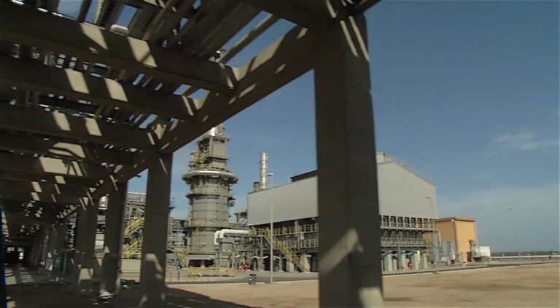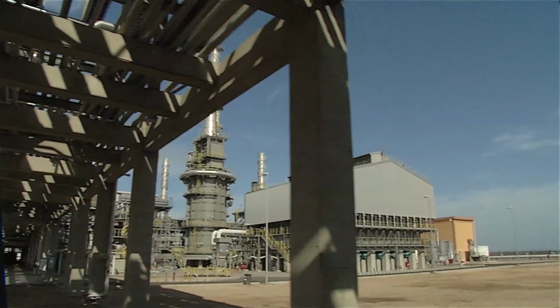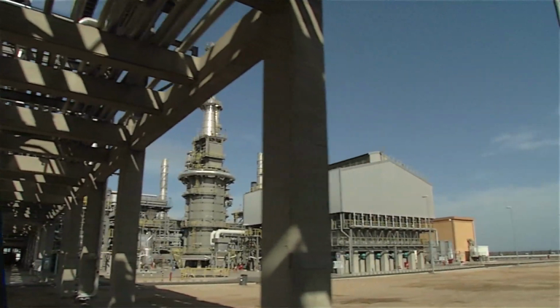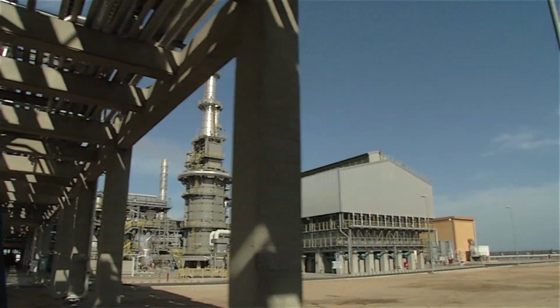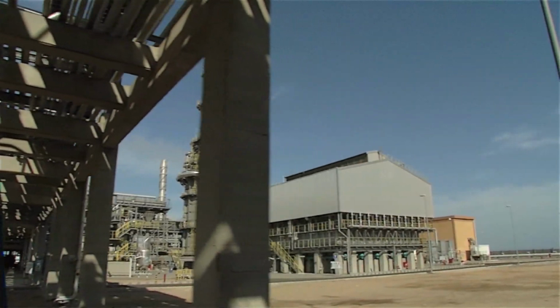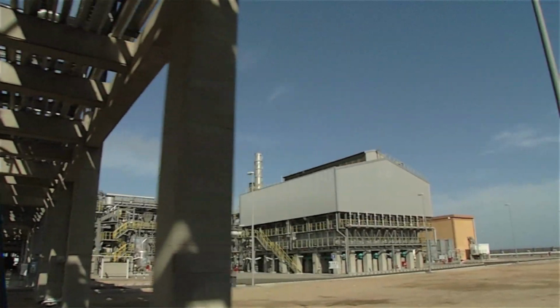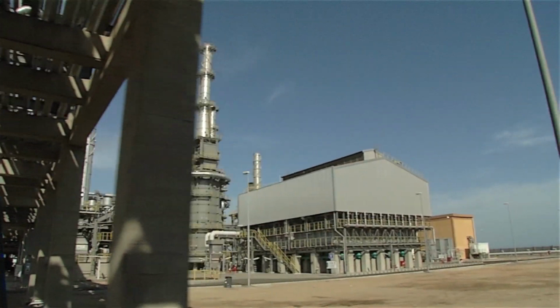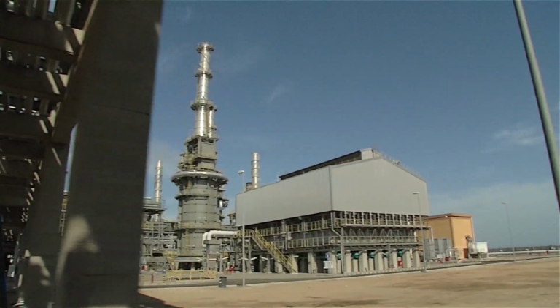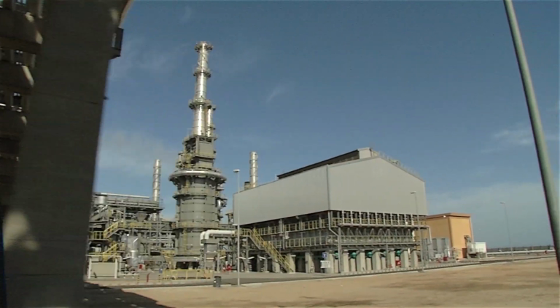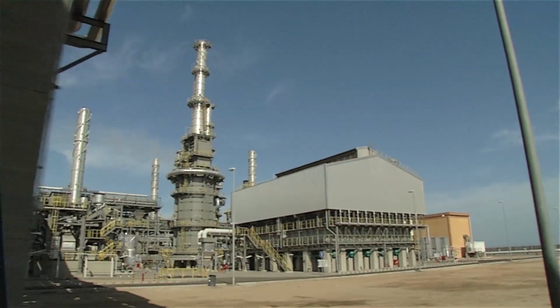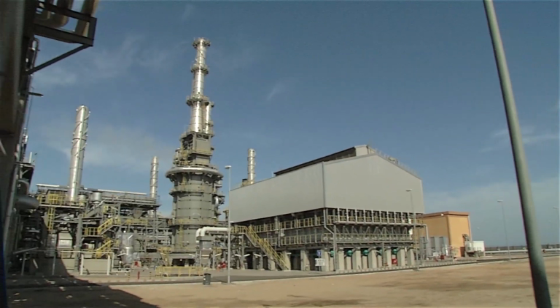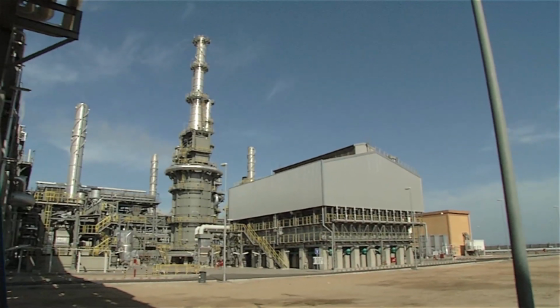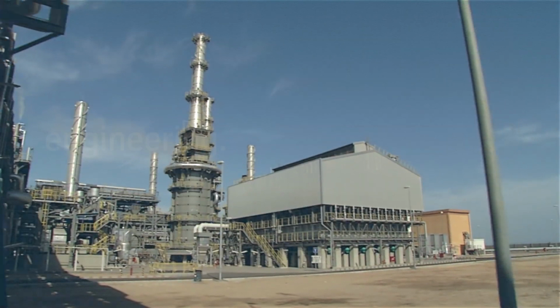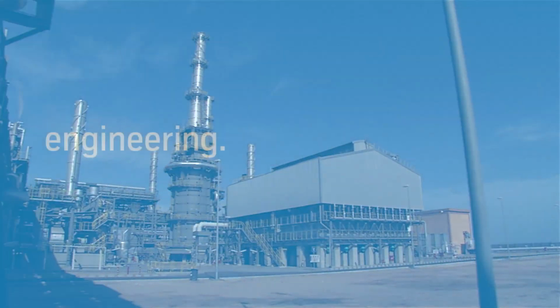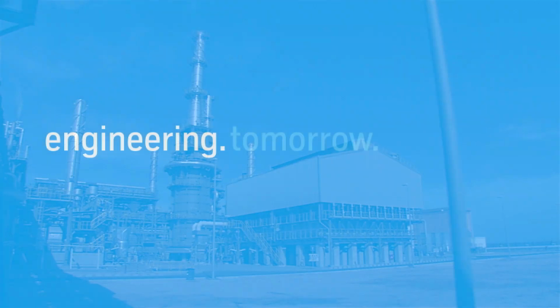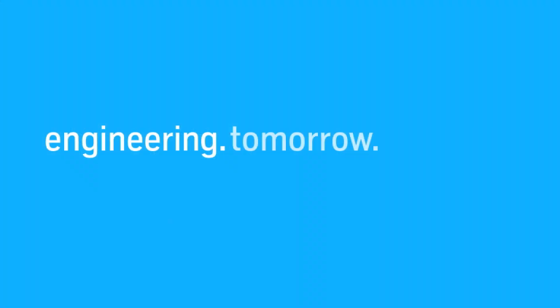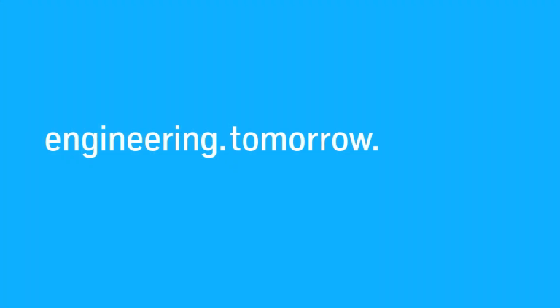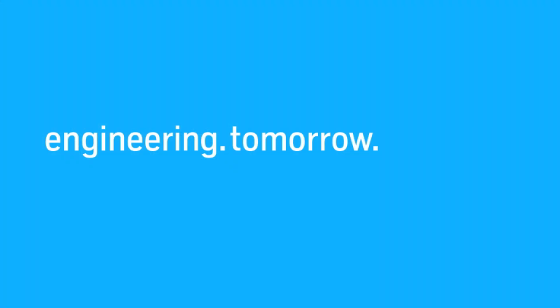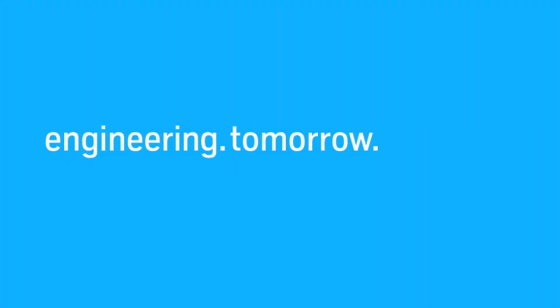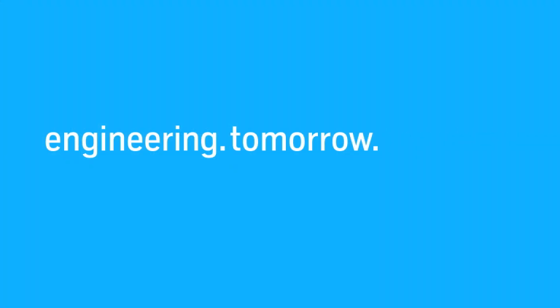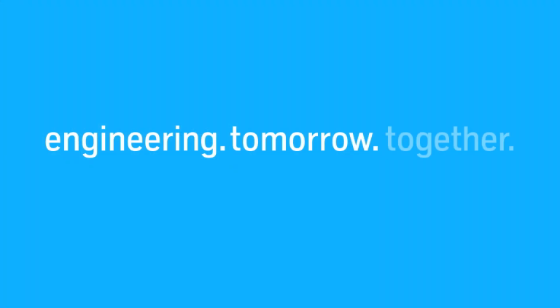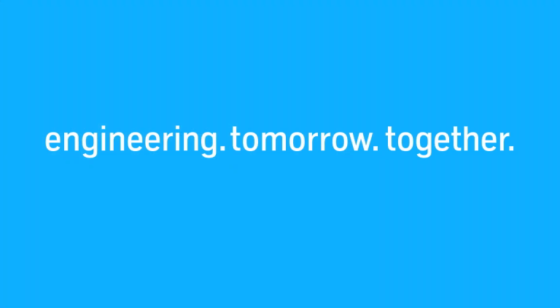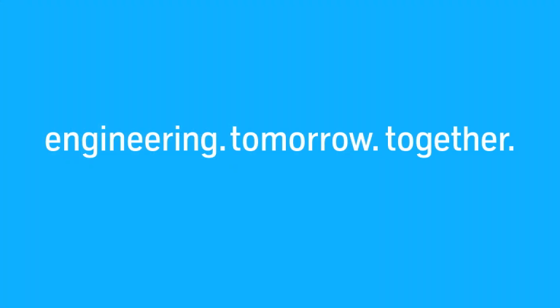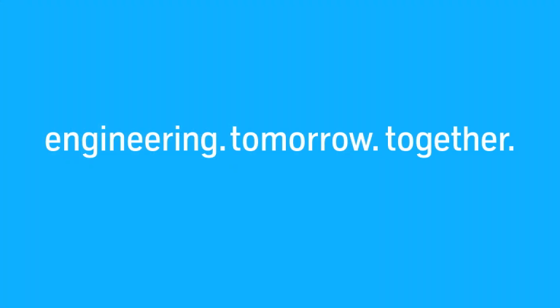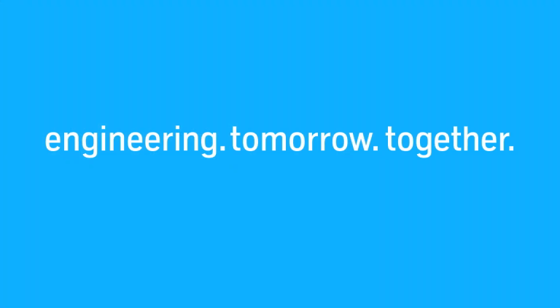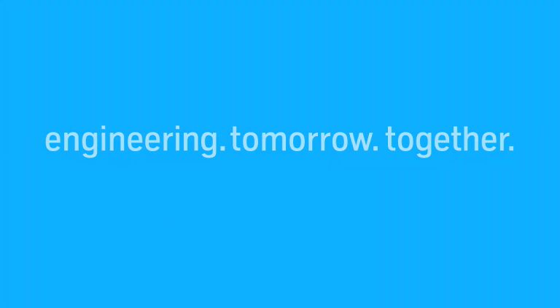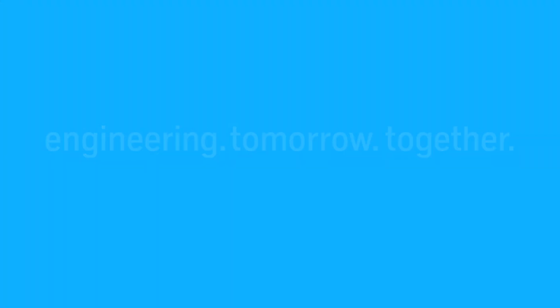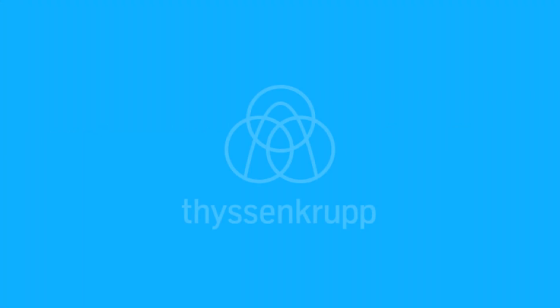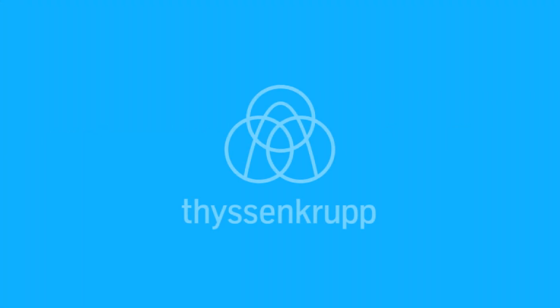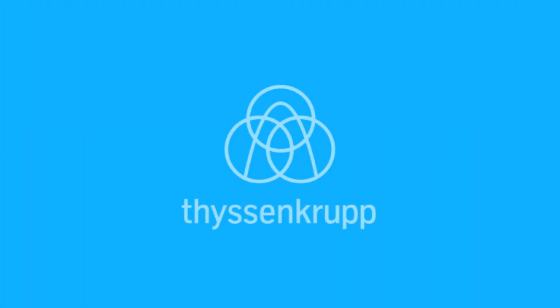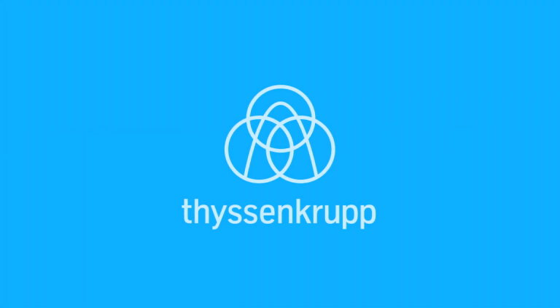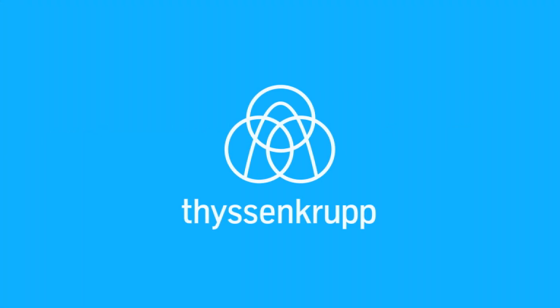This is Engineering. Tomorrow. Together. By ThyssenKrupp.